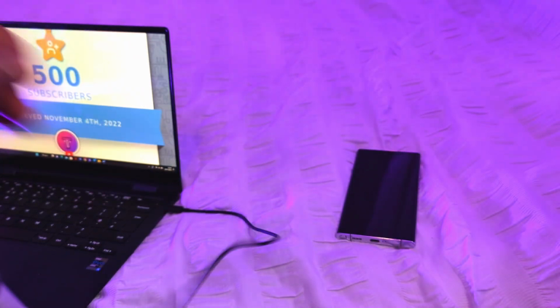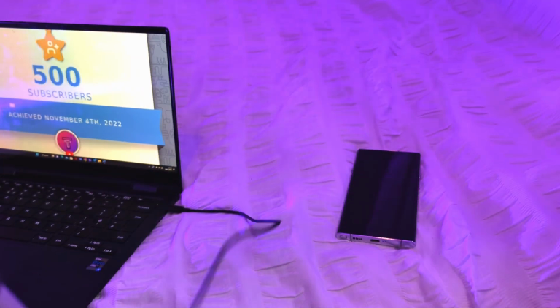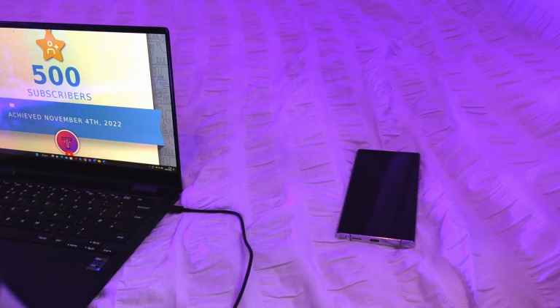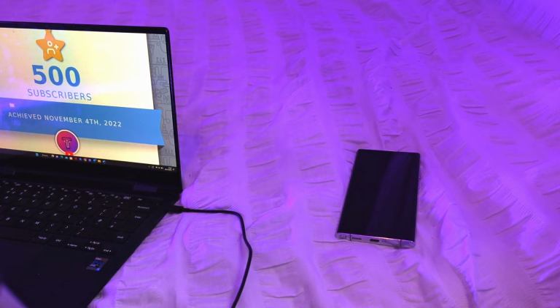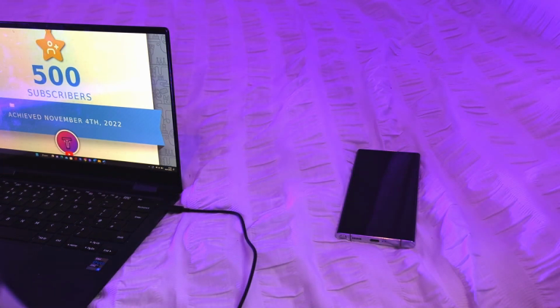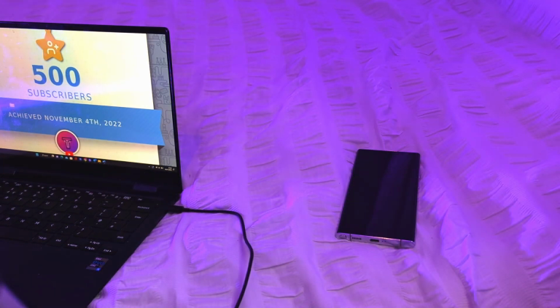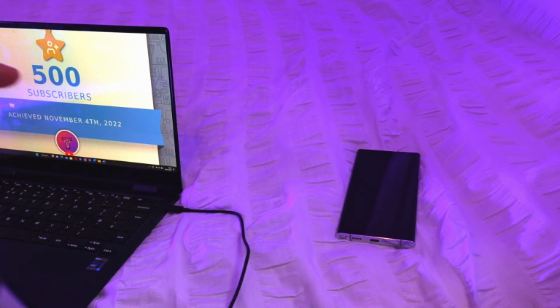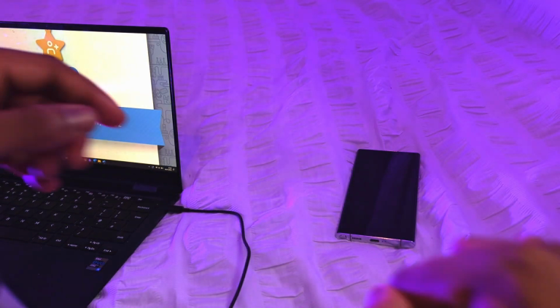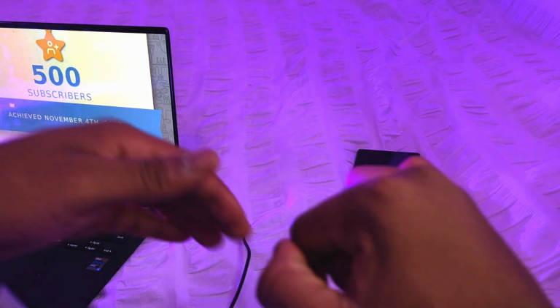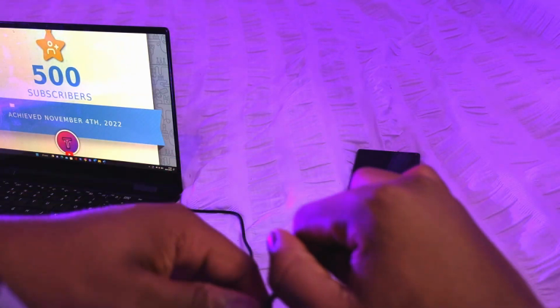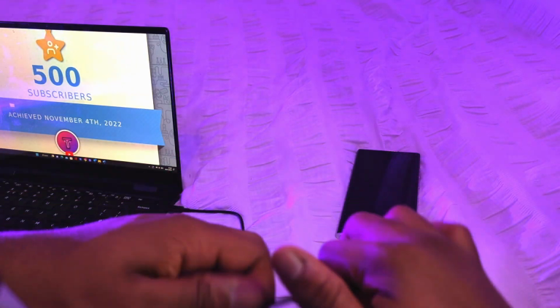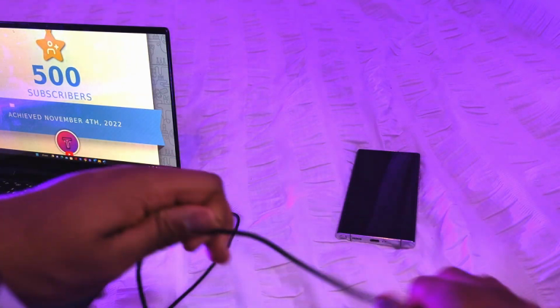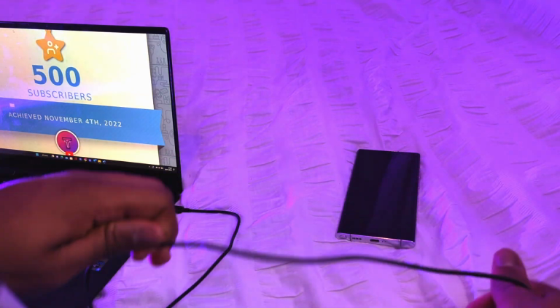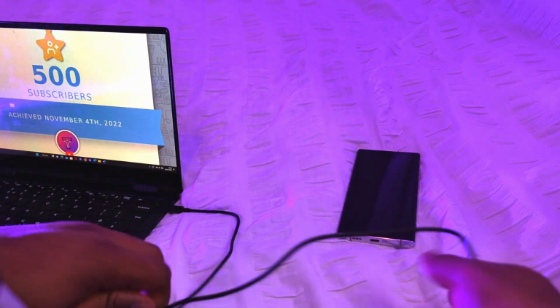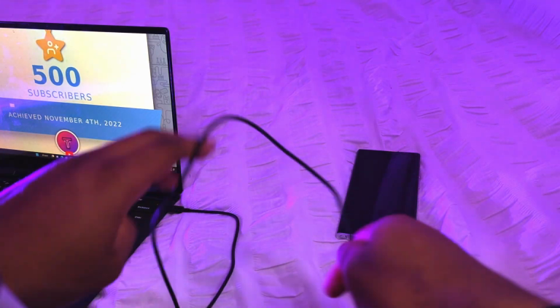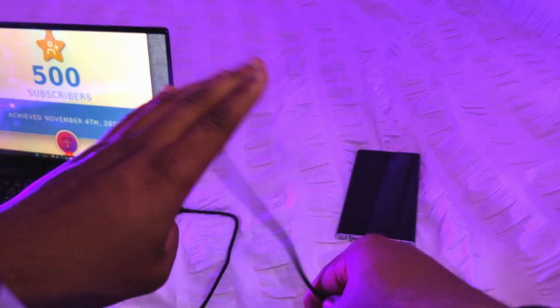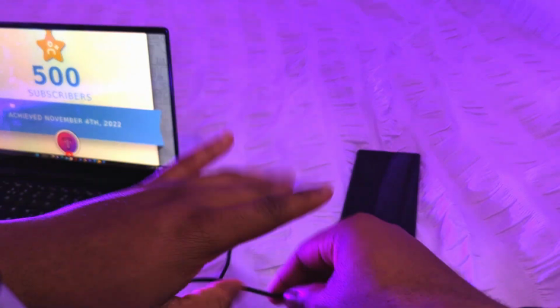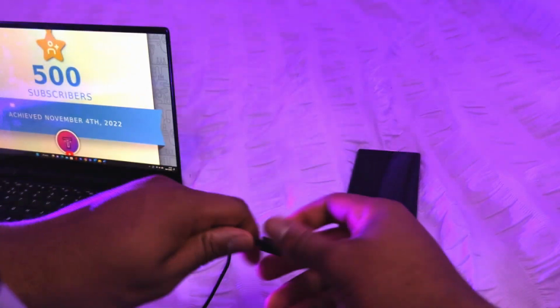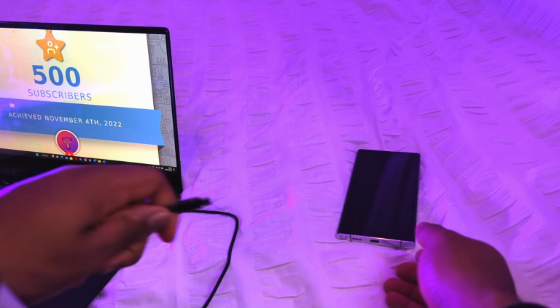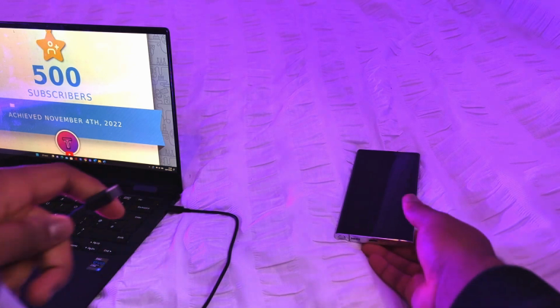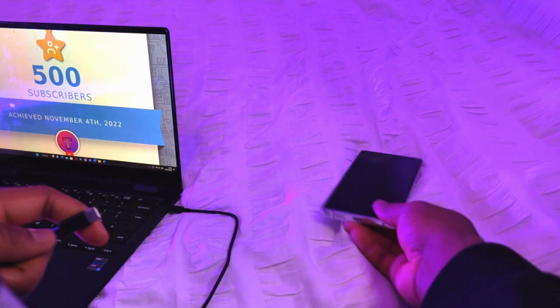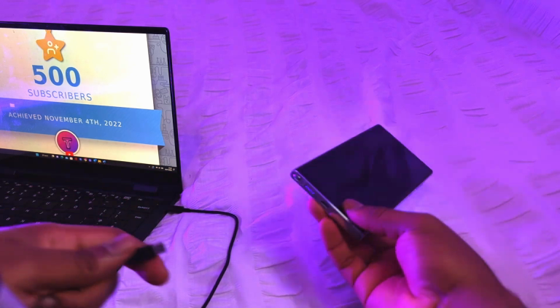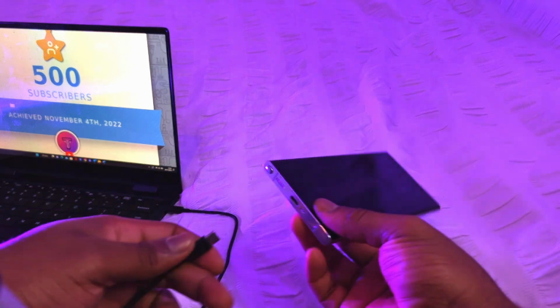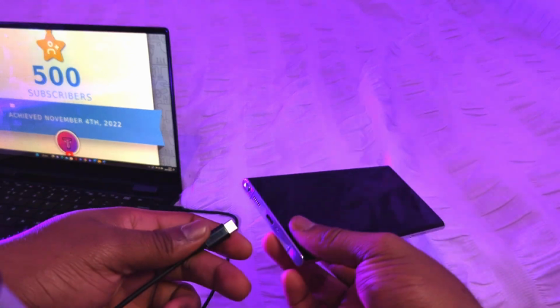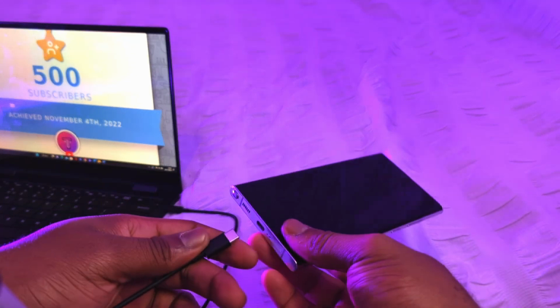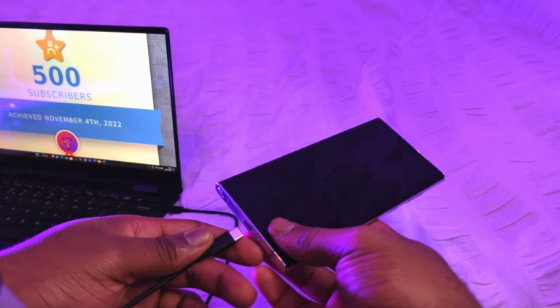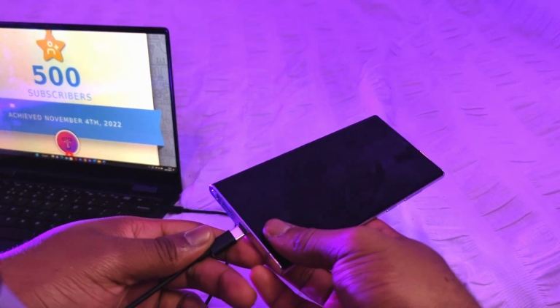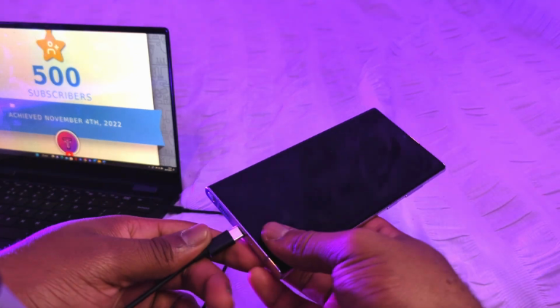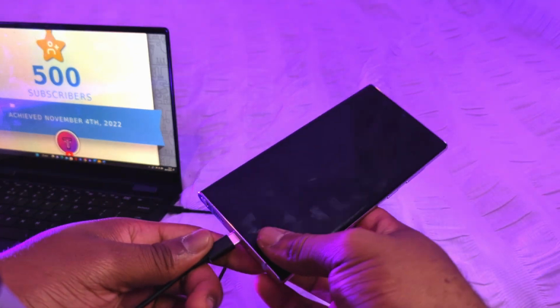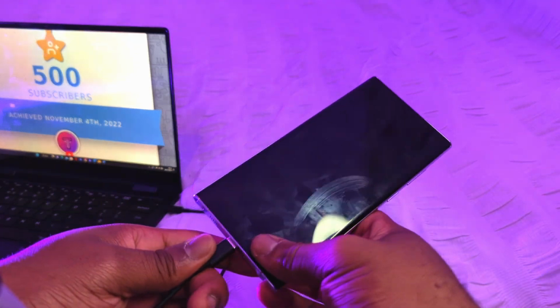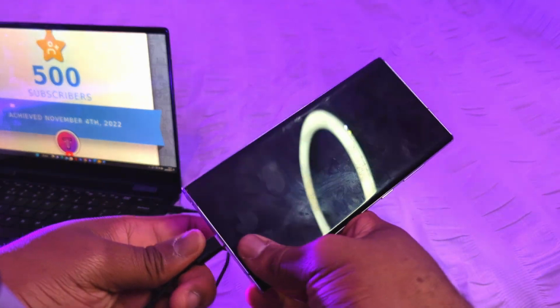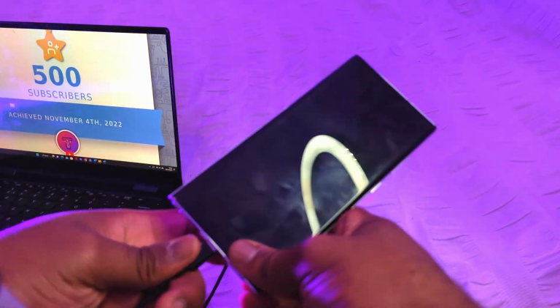Plug your cable into your laptop or computer, then plug it also into your S22 Ultra.